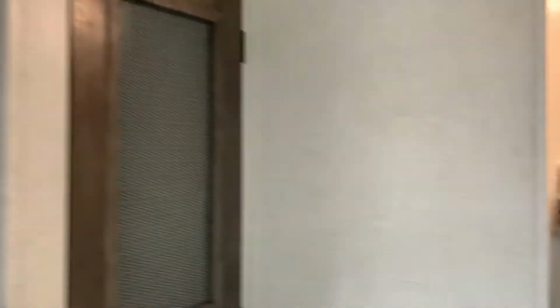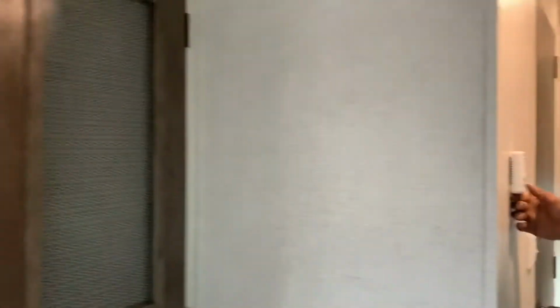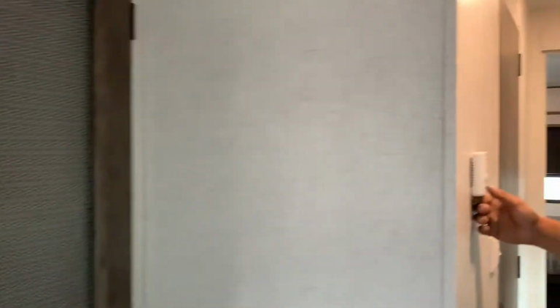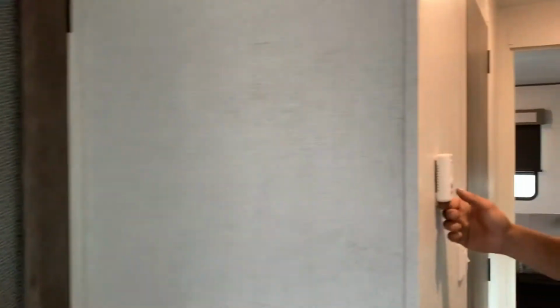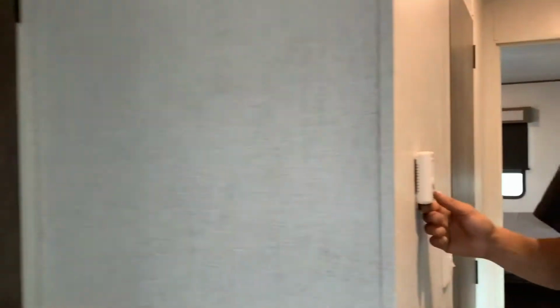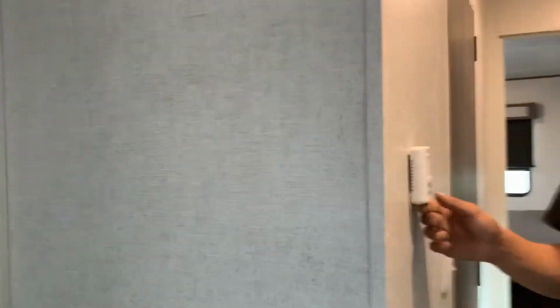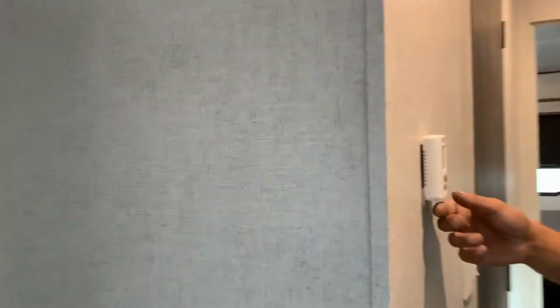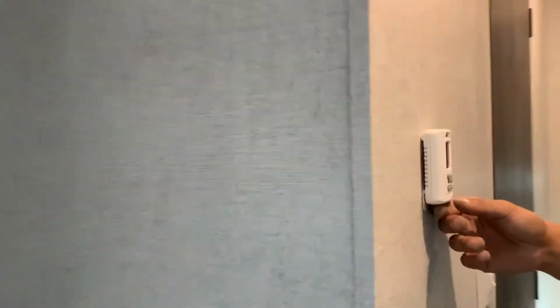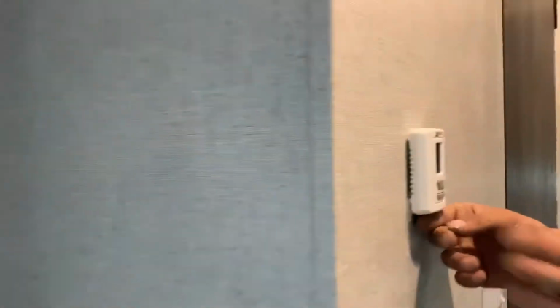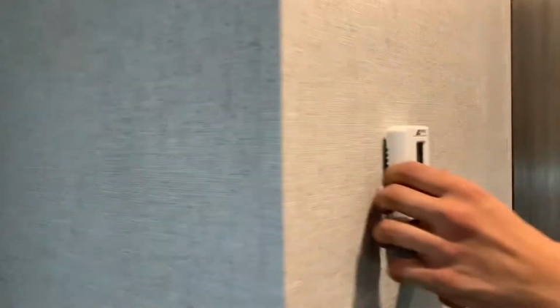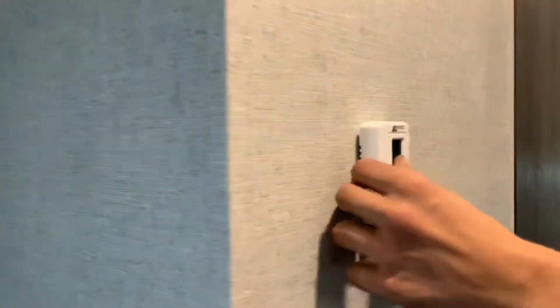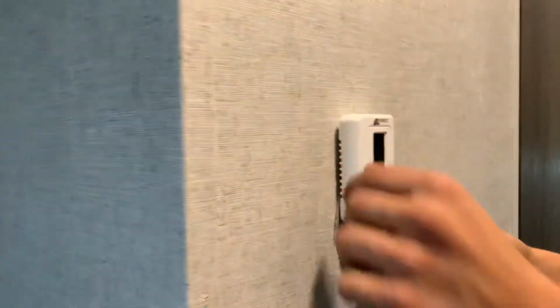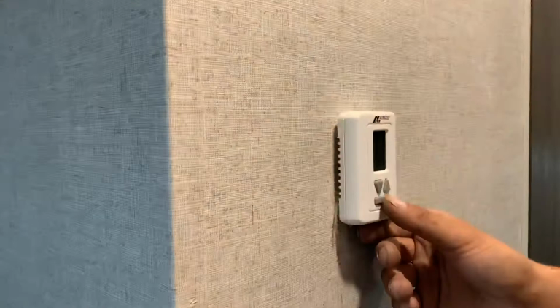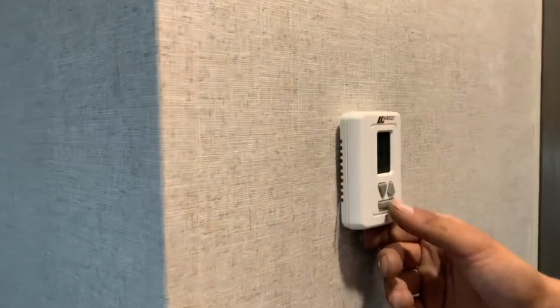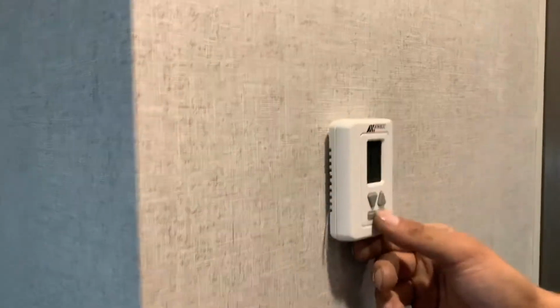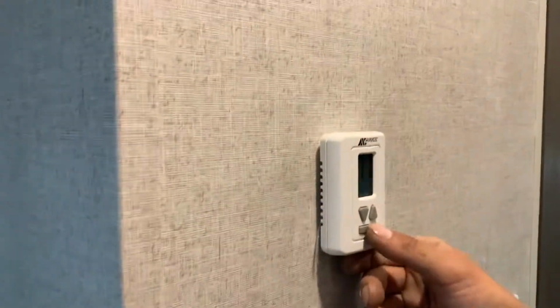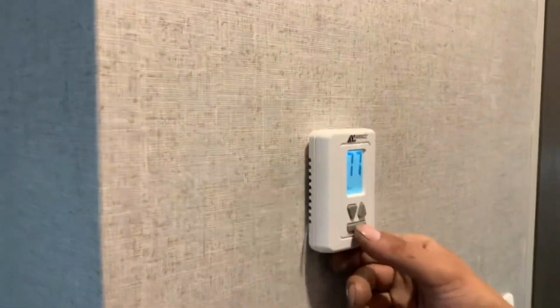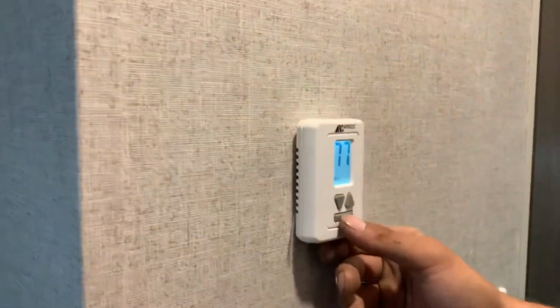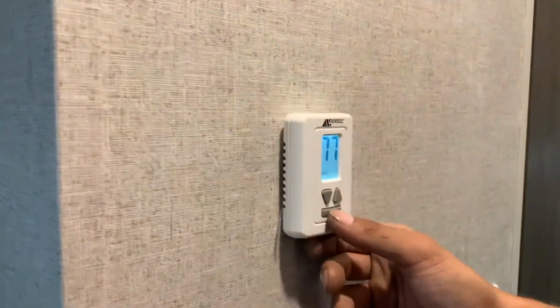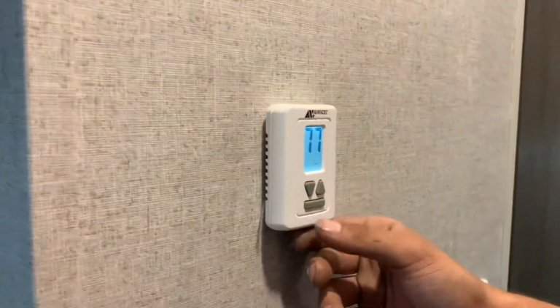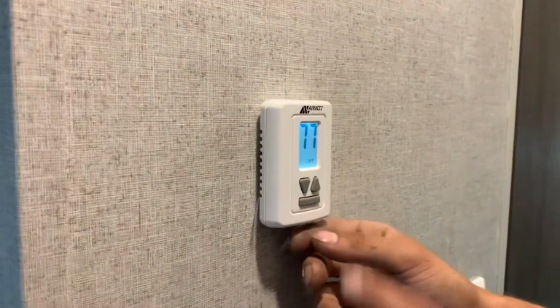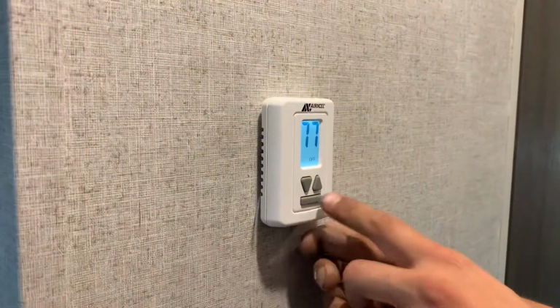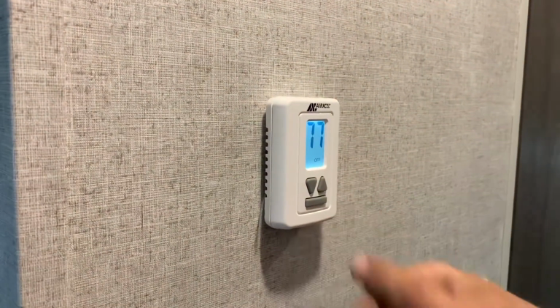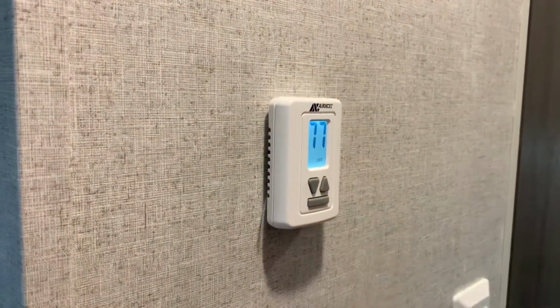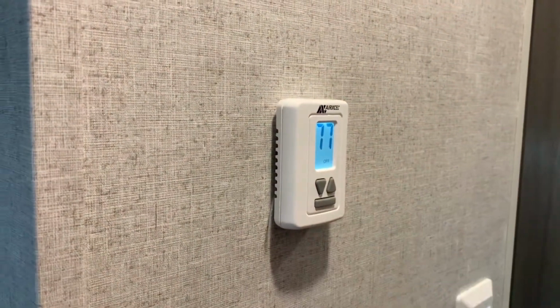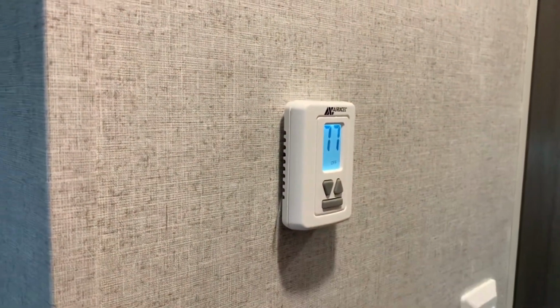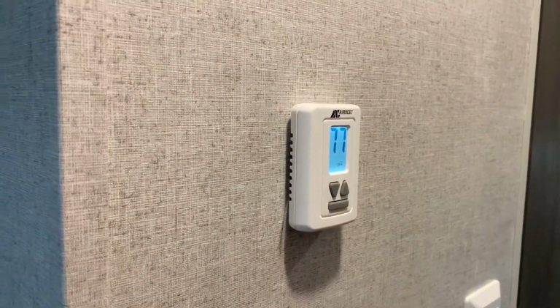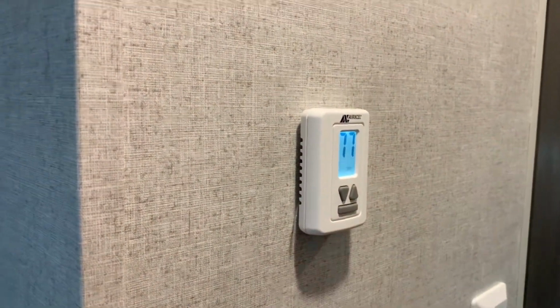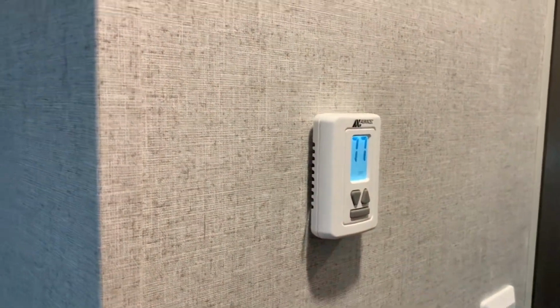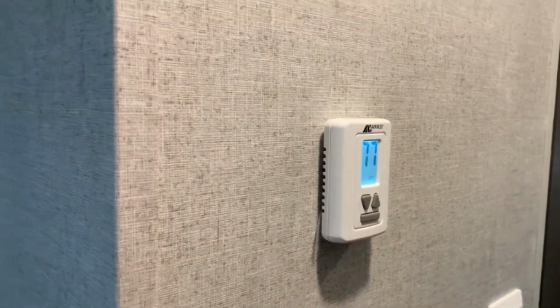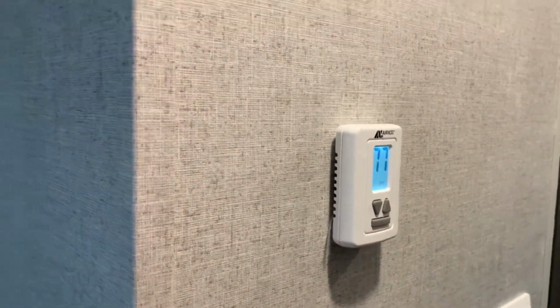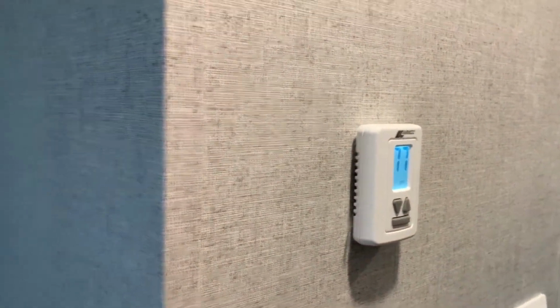Once you're done with the thermostat, after heat just hit mode again and it will cycle to off and restart itself.